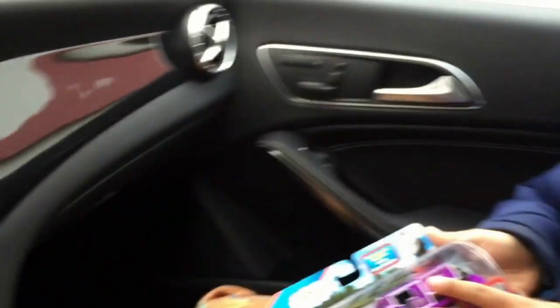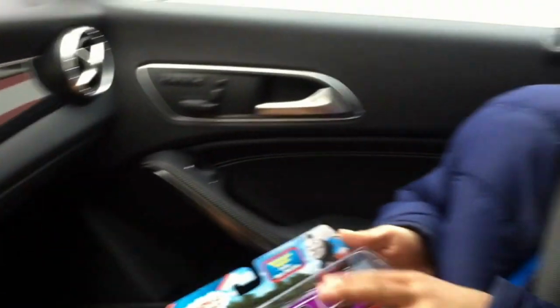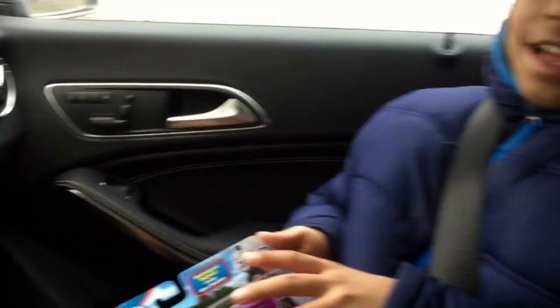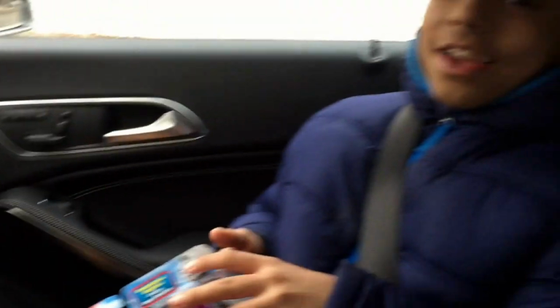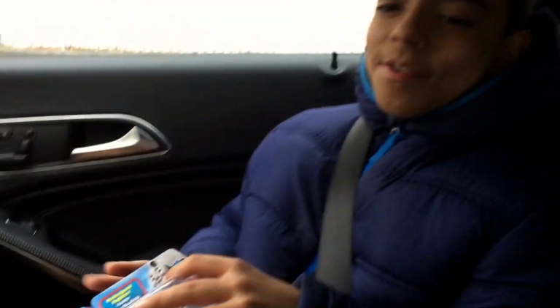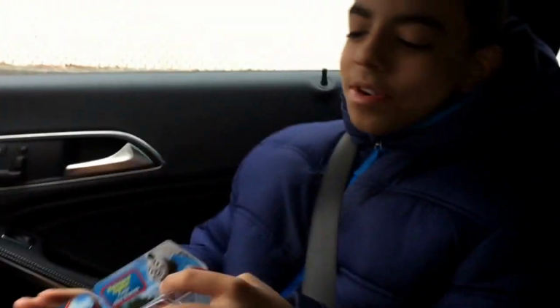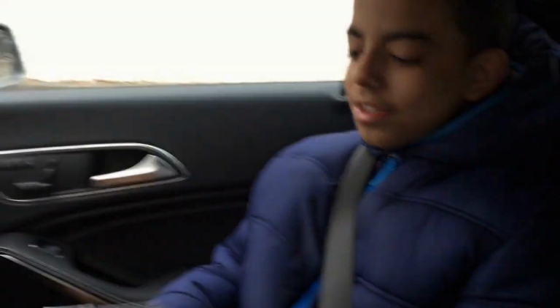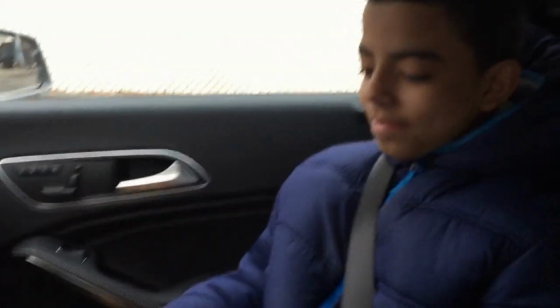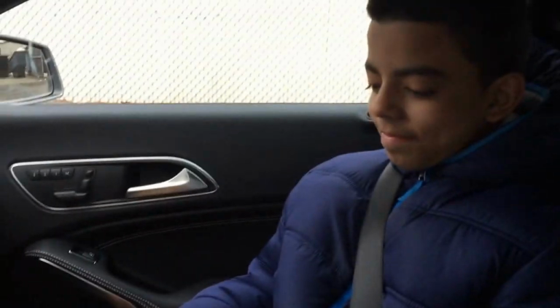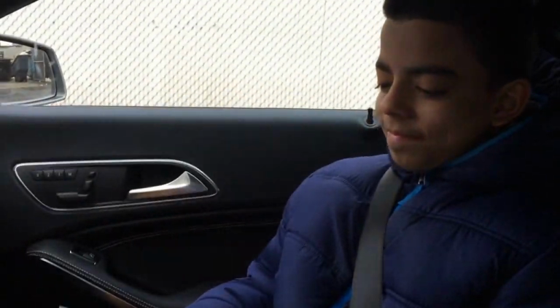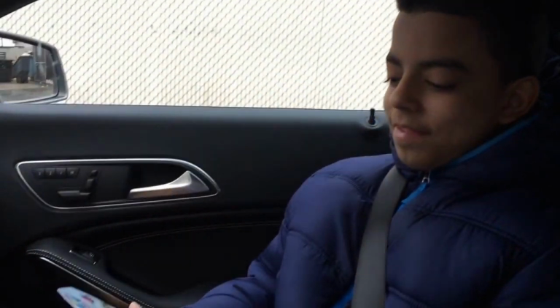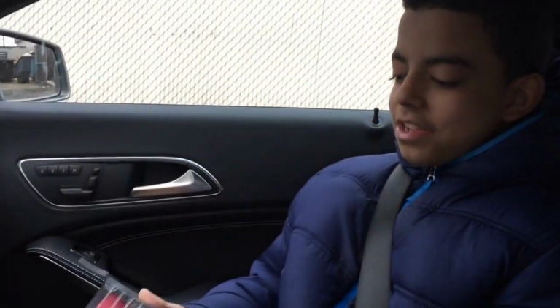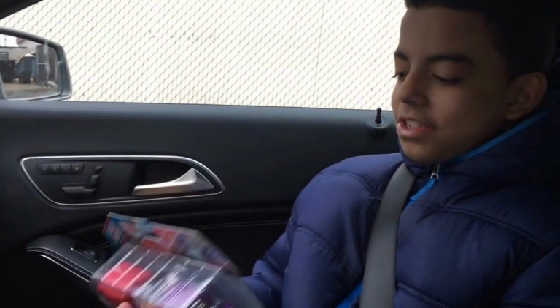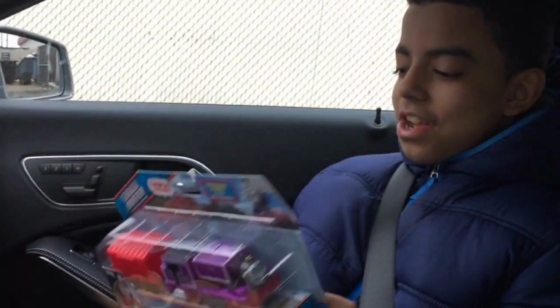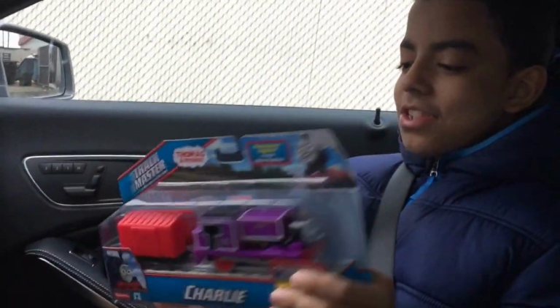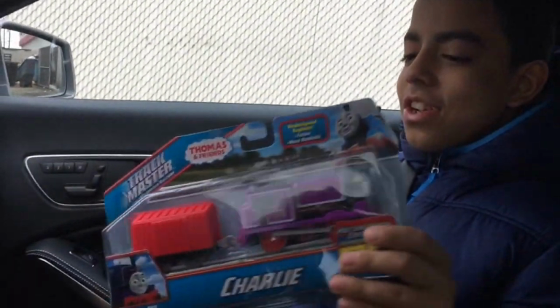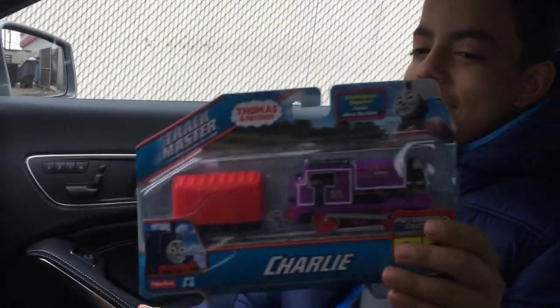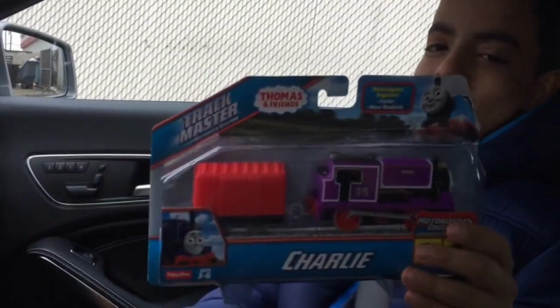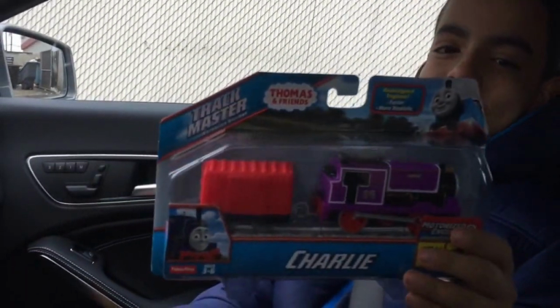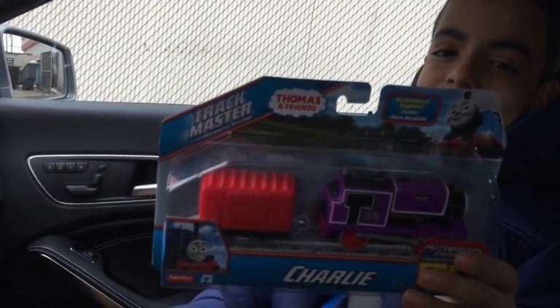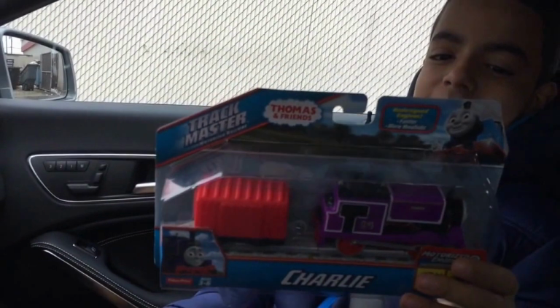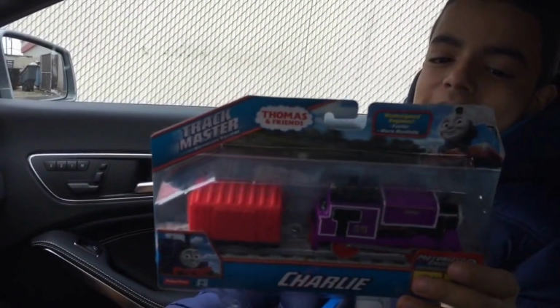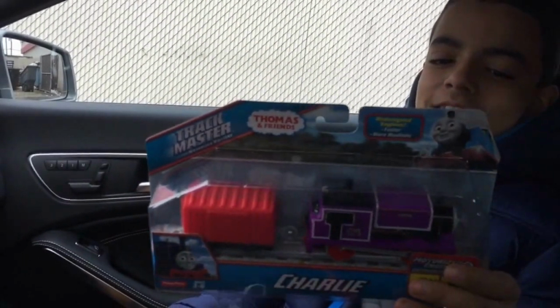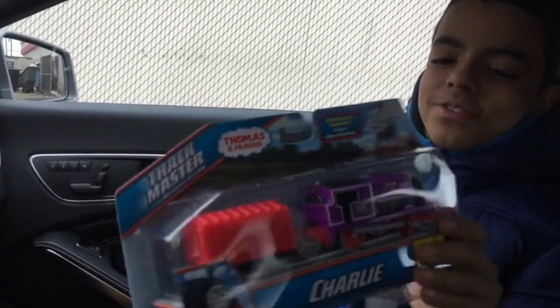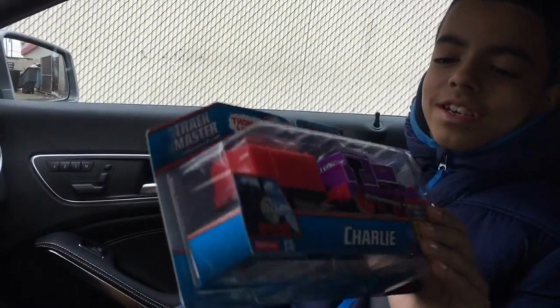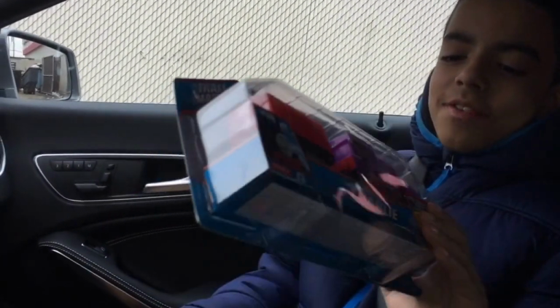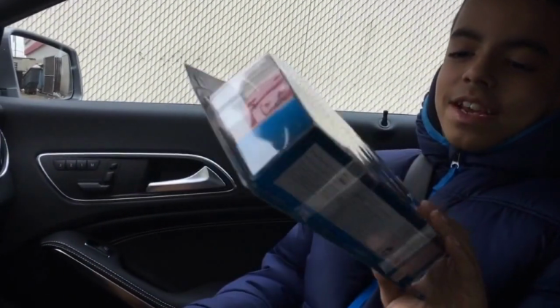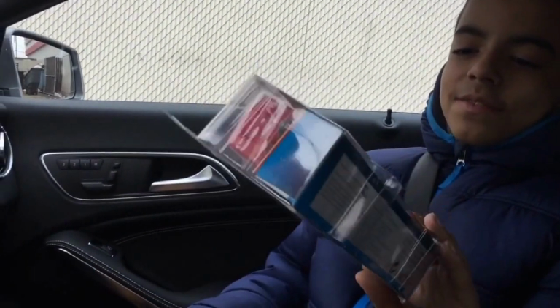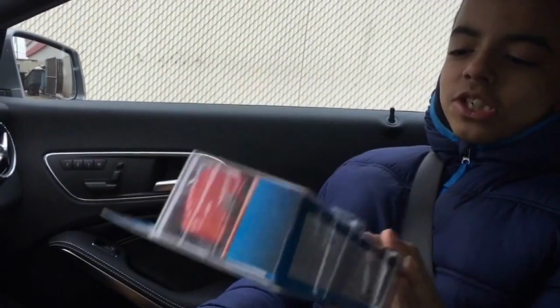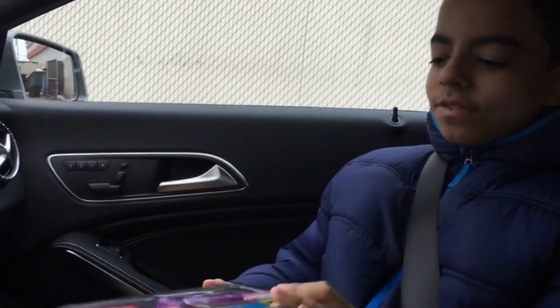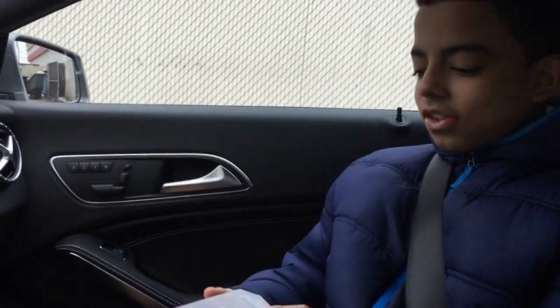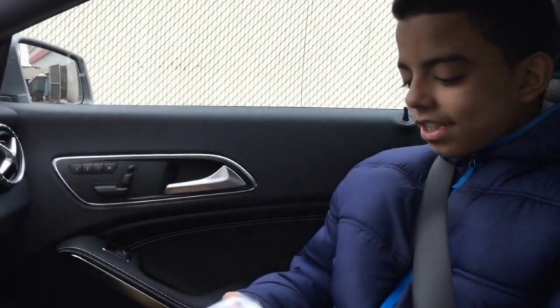Hello everyone, just got Charlie because I do not have any version of Charlie.